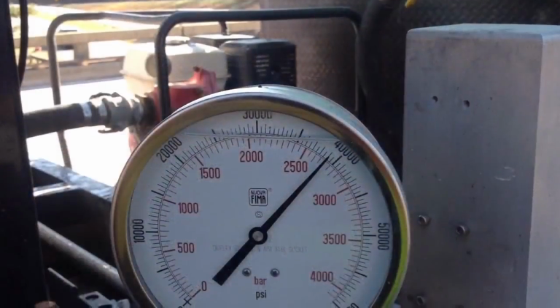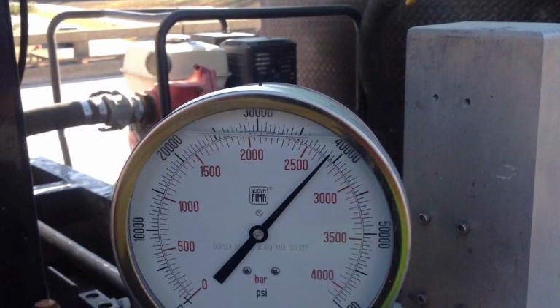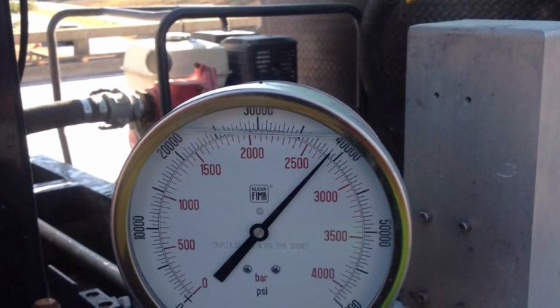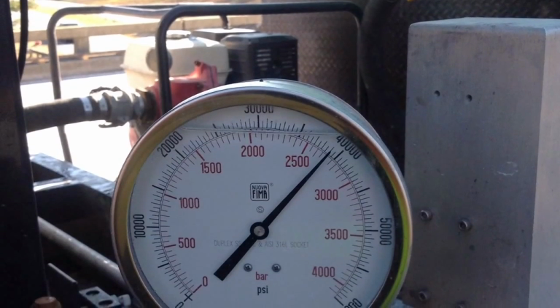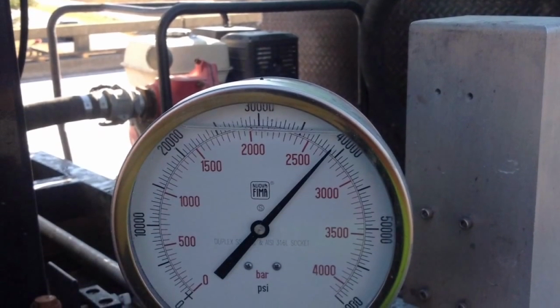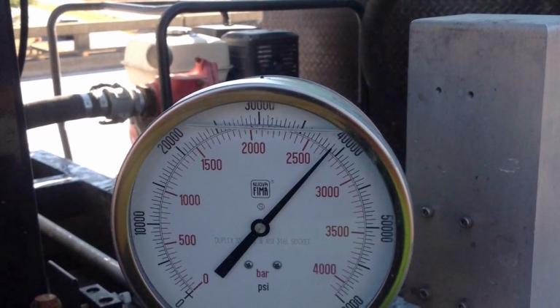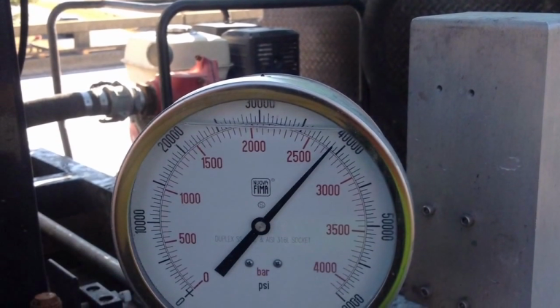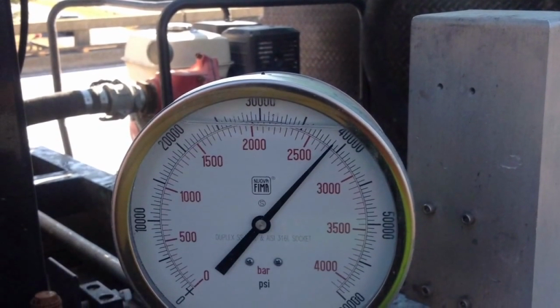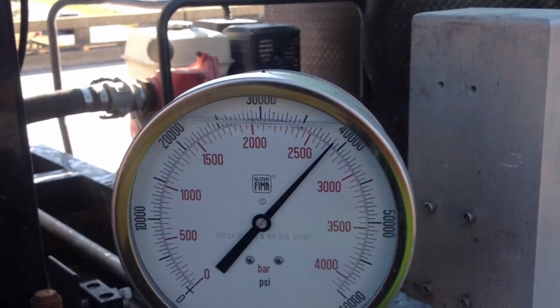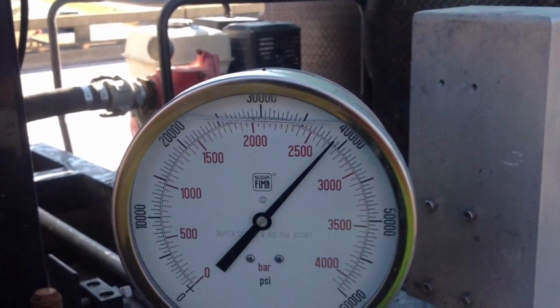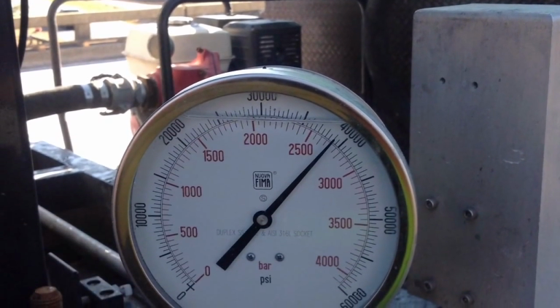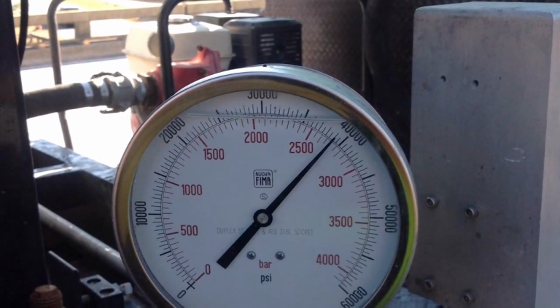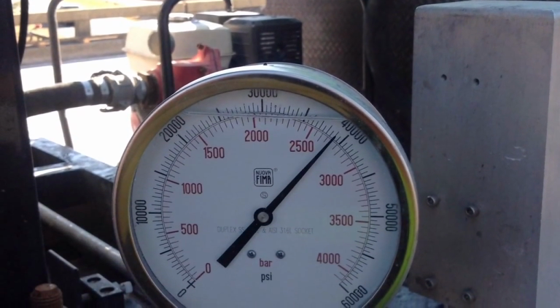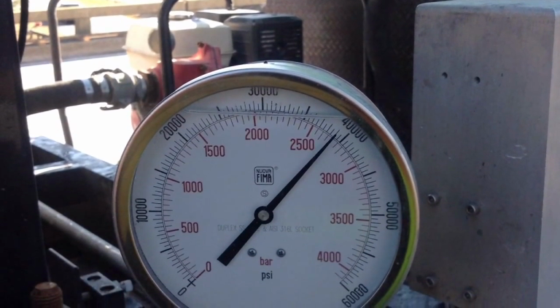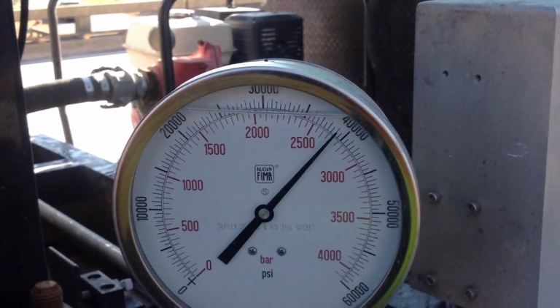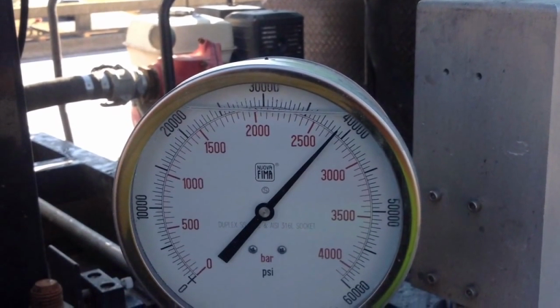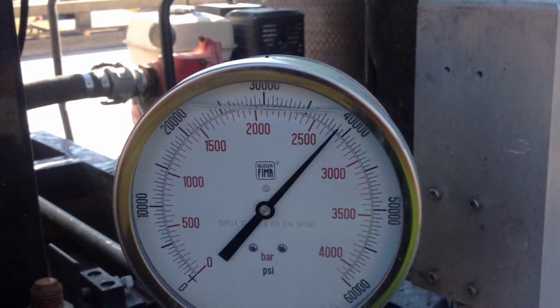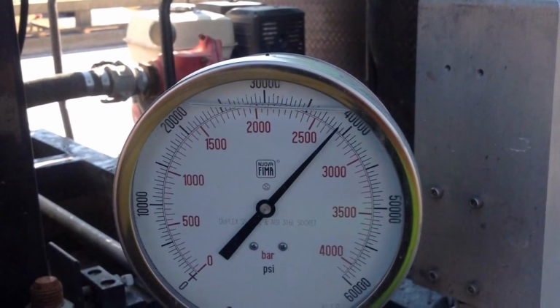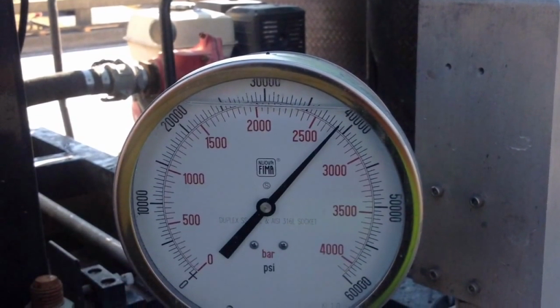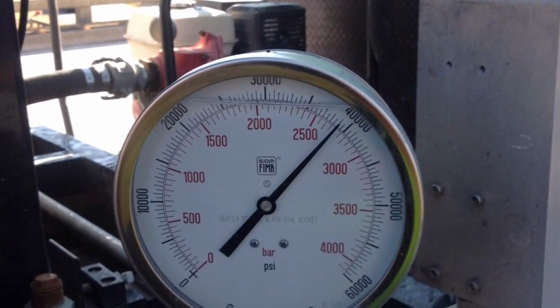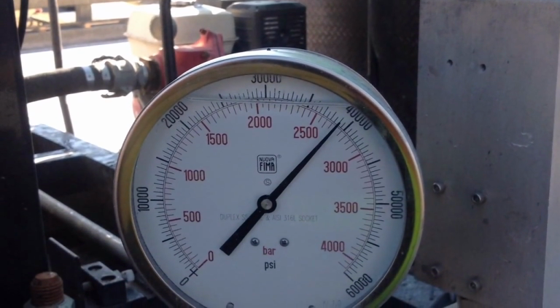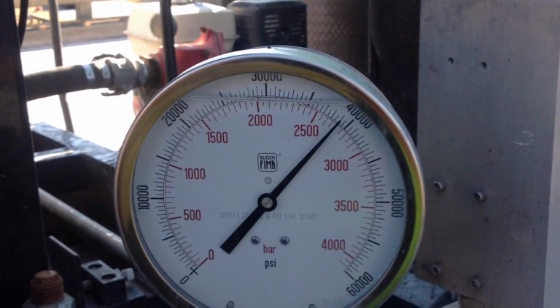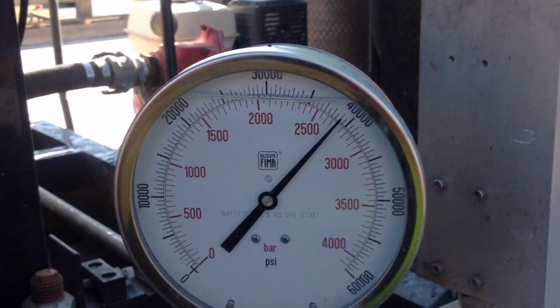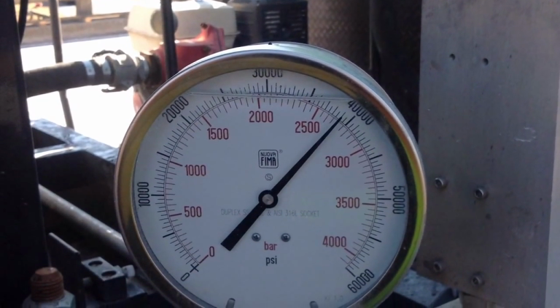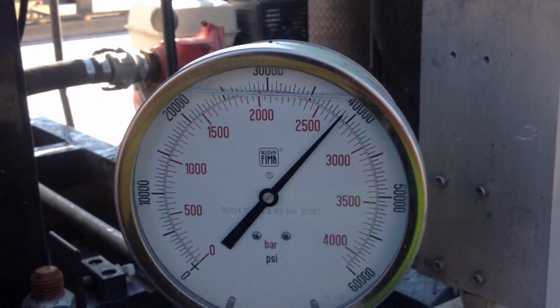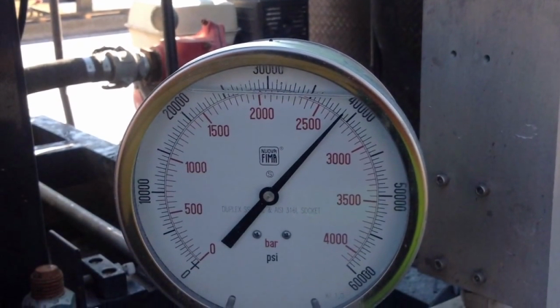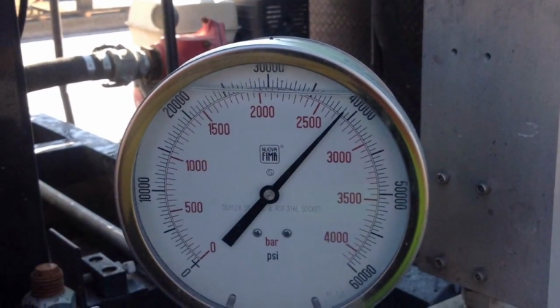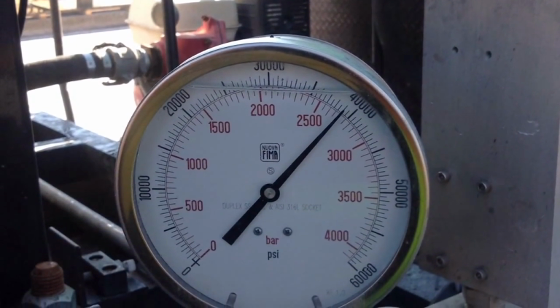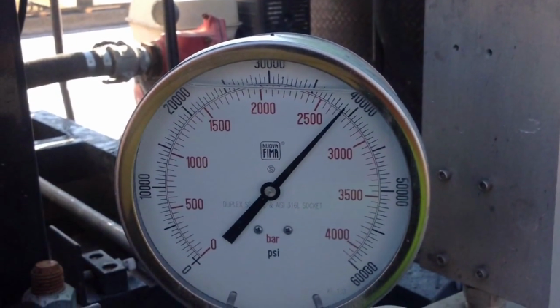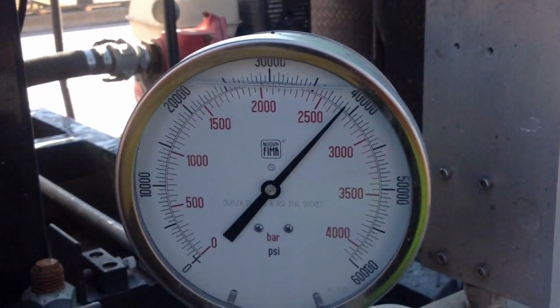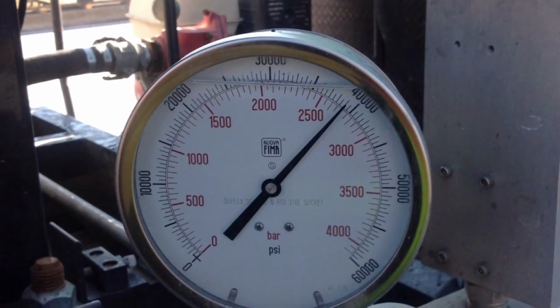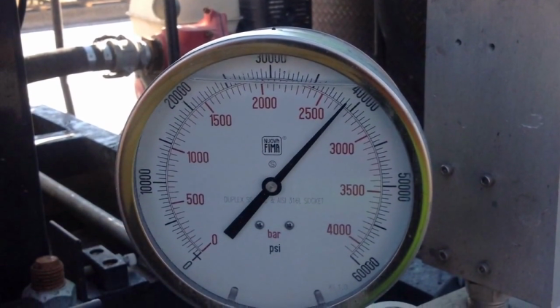The gauge pressure setting for this hydro machine is now established and documented.